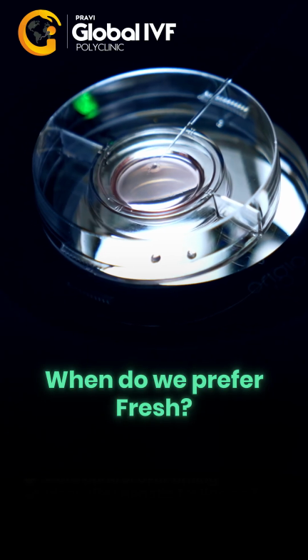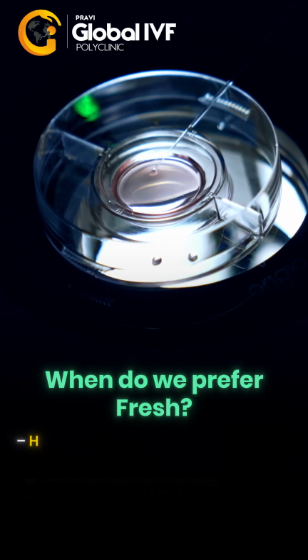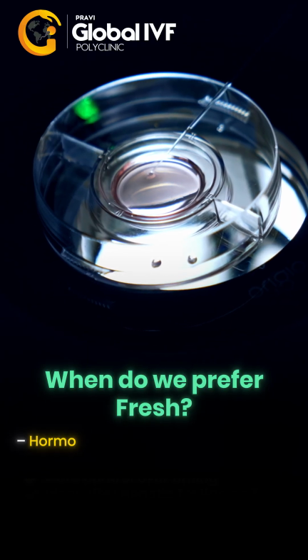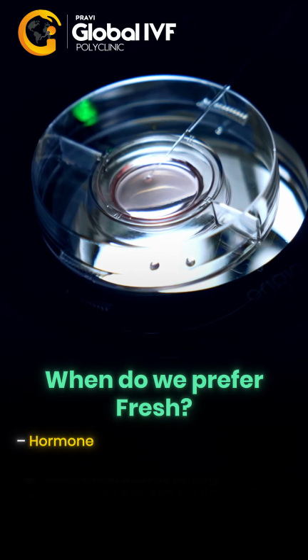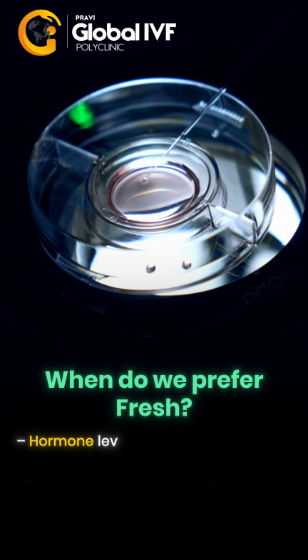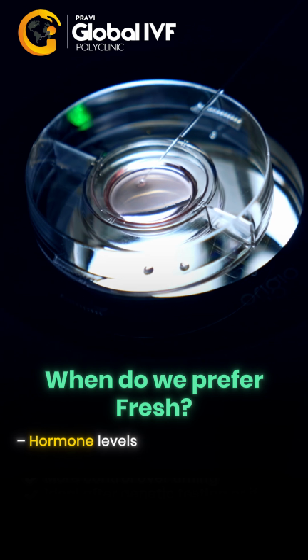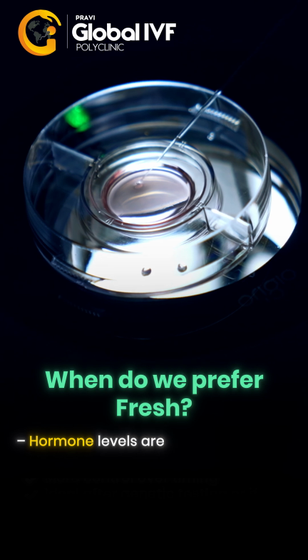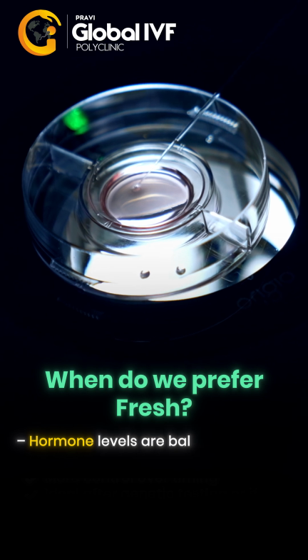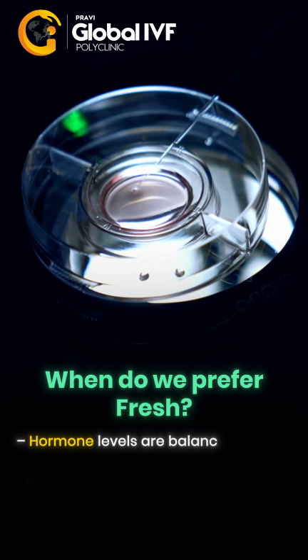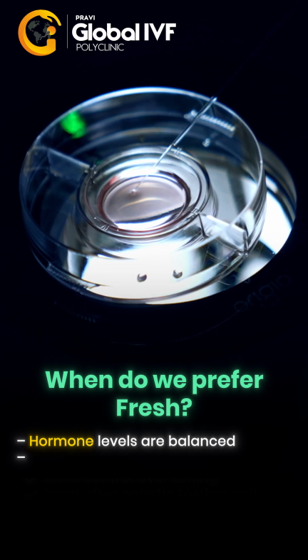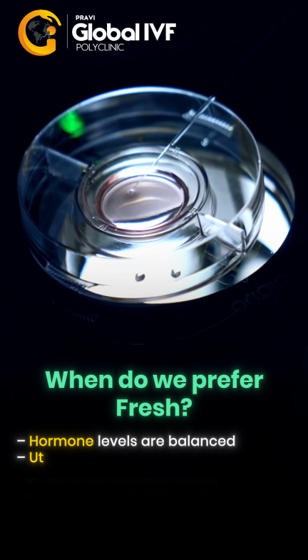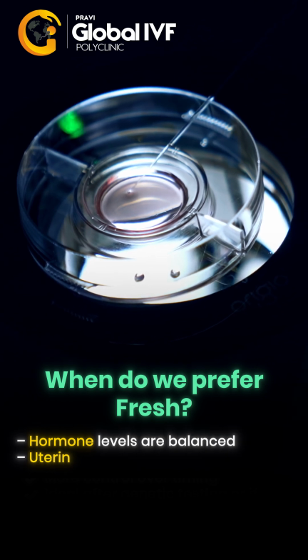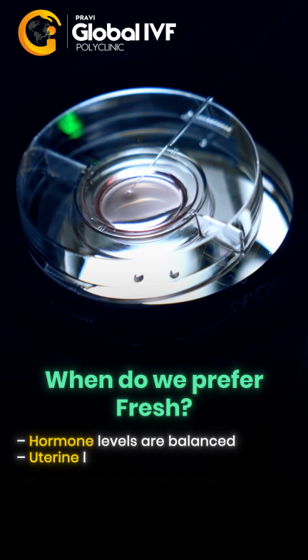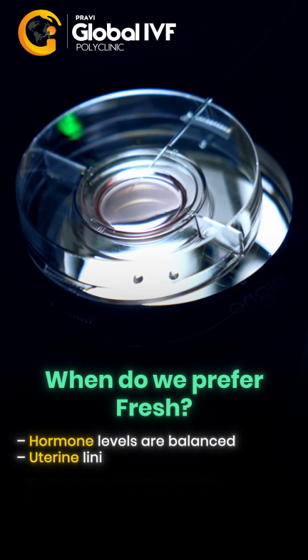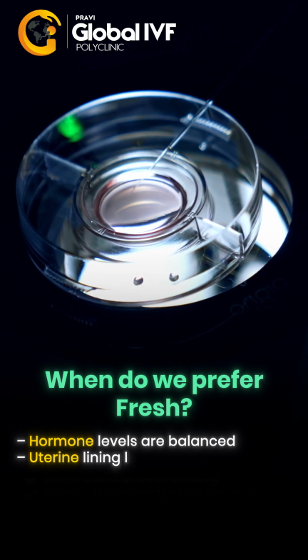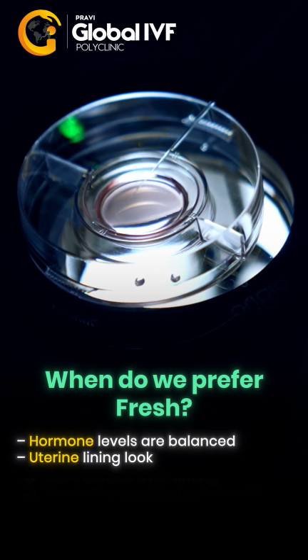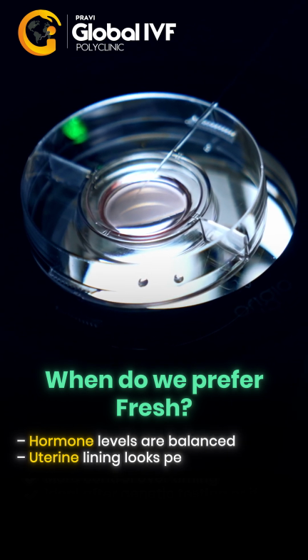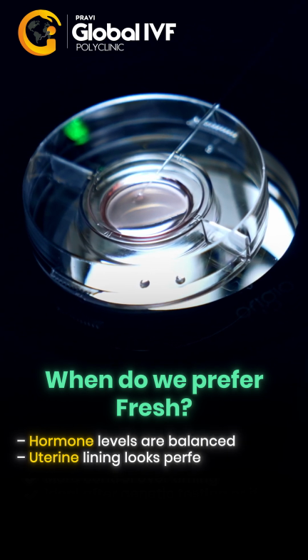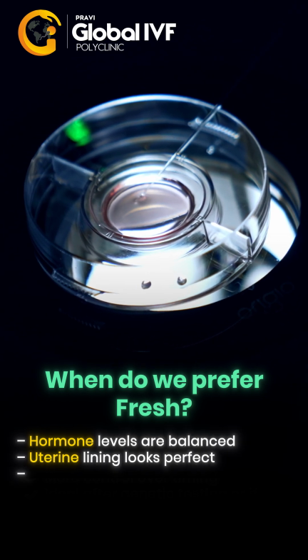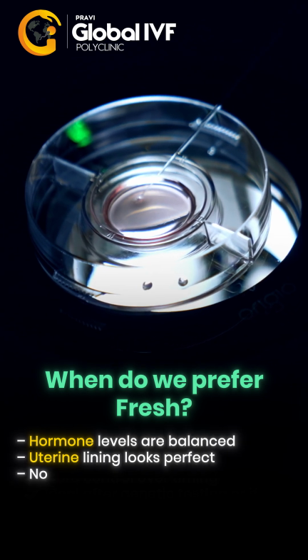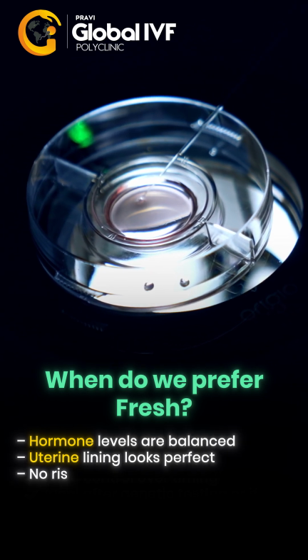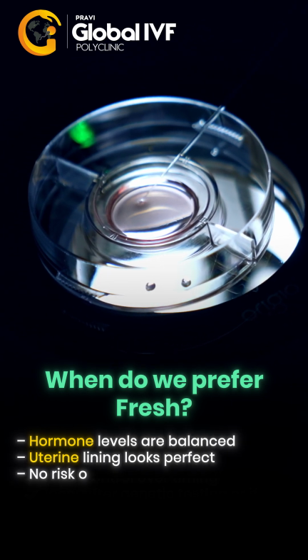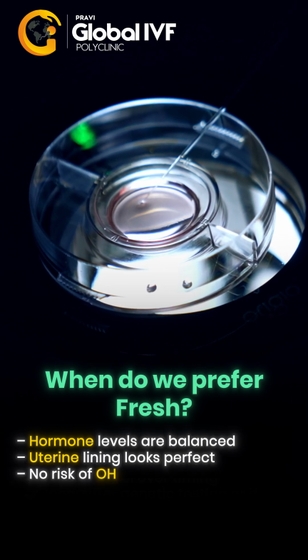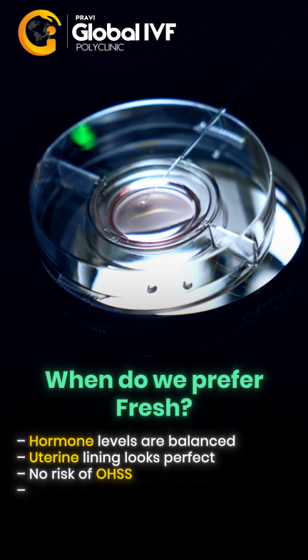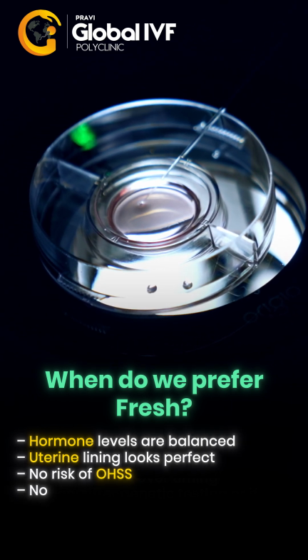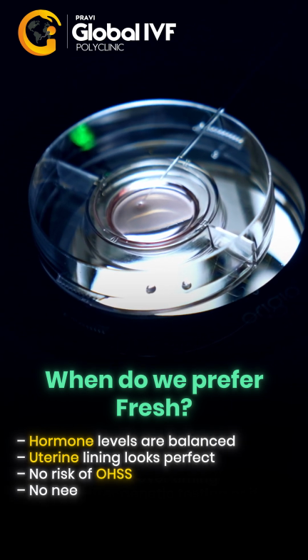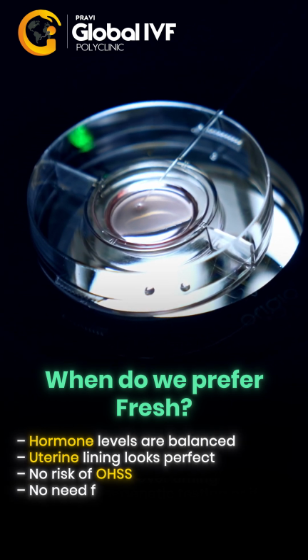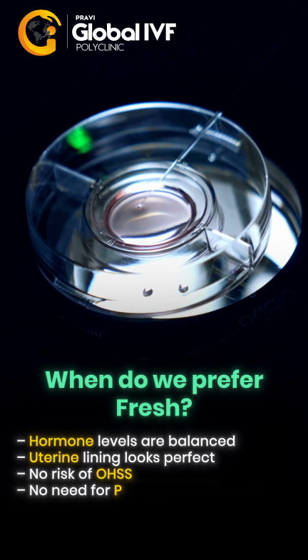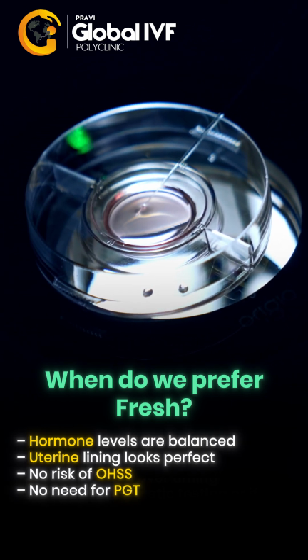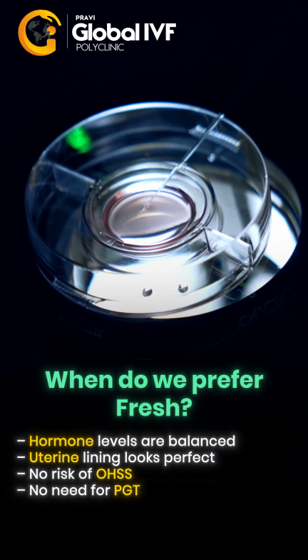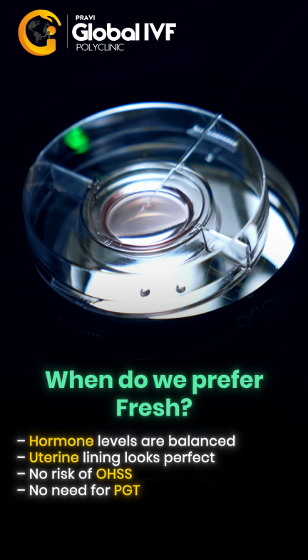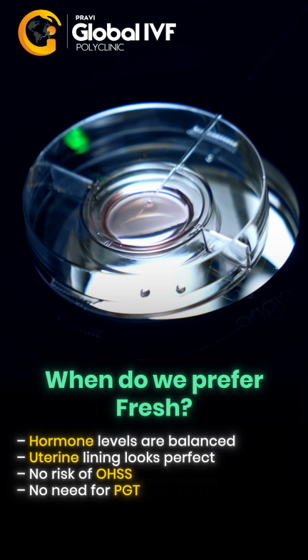When do we prefer a fresh transfer? When hormone levels are balanced, the uterine lining looks perfect, there is no risk of OHSS, and there is no need for PGT.